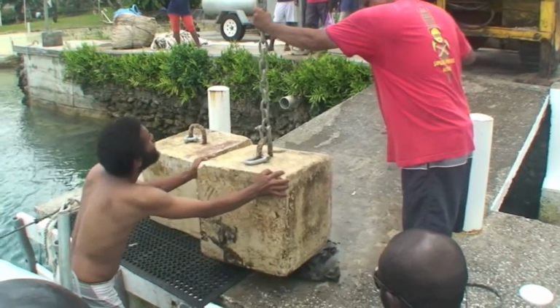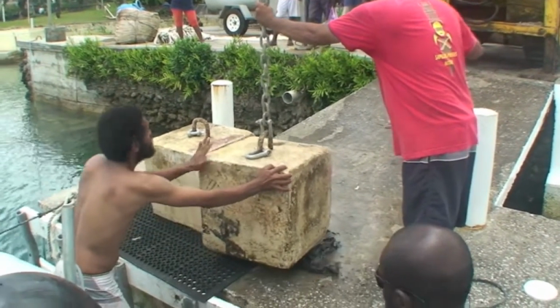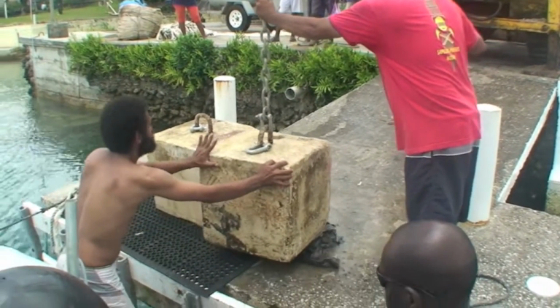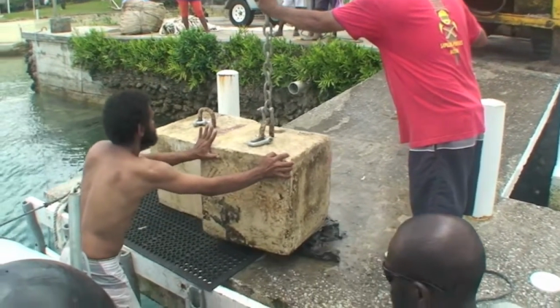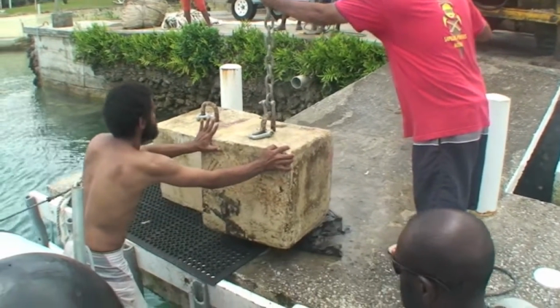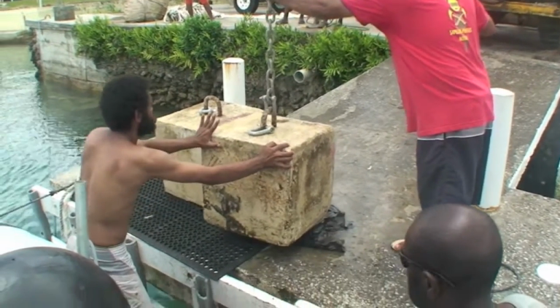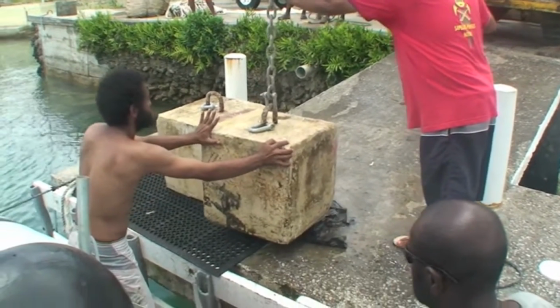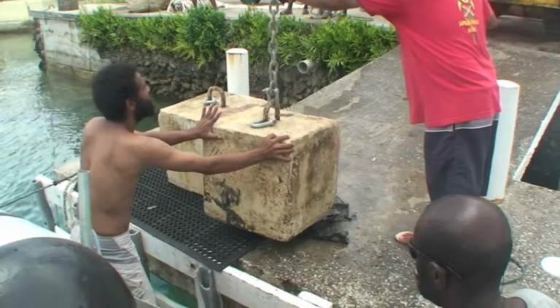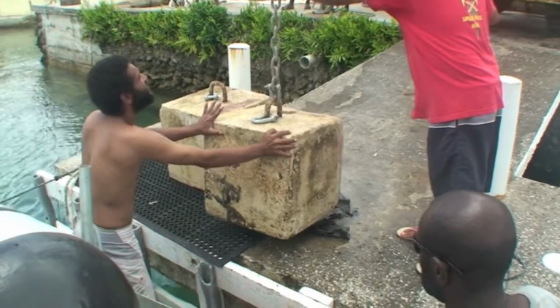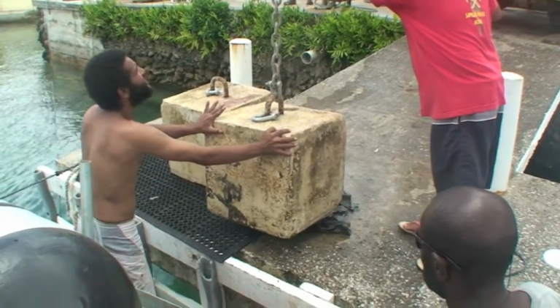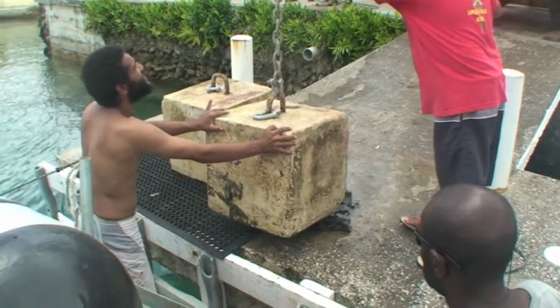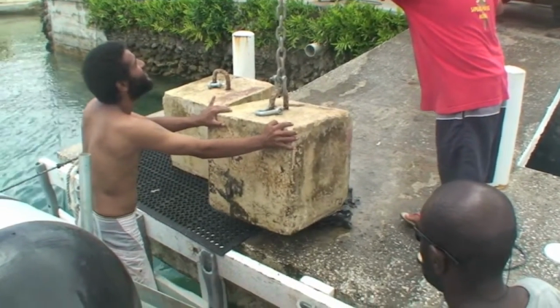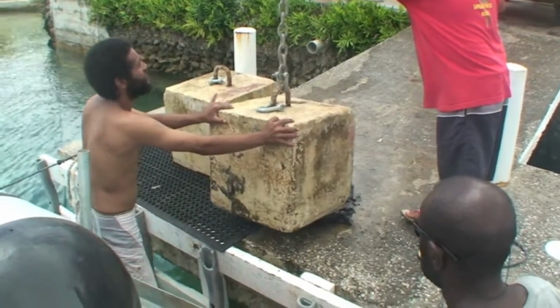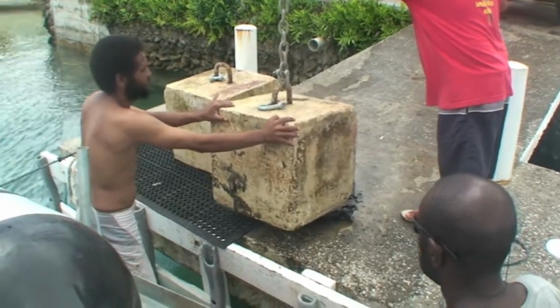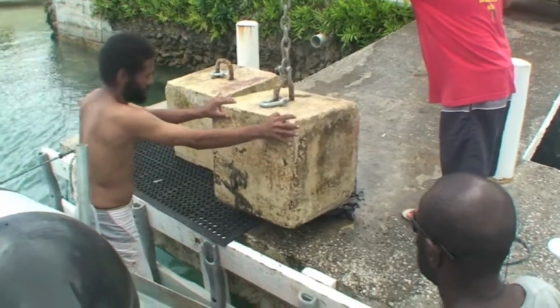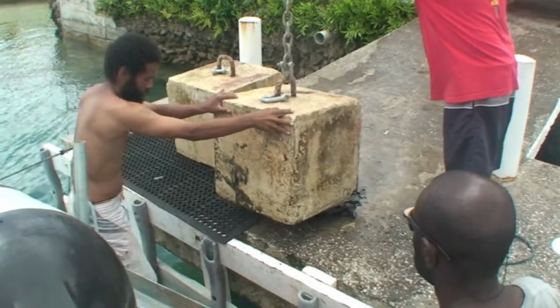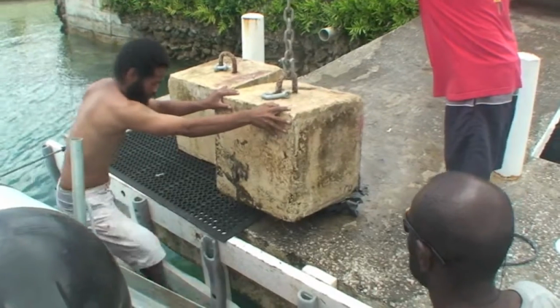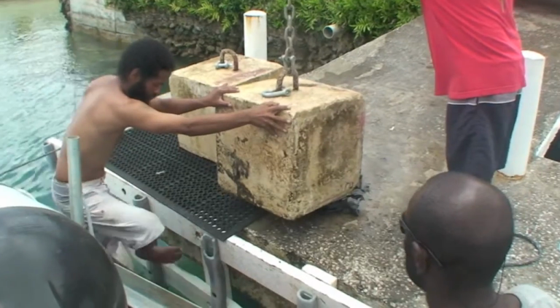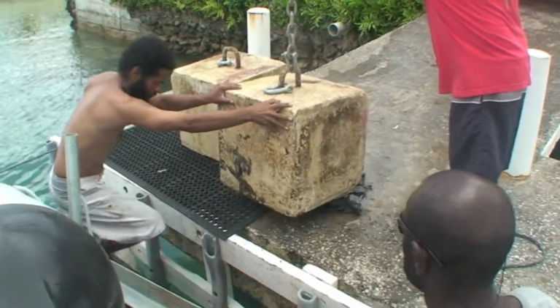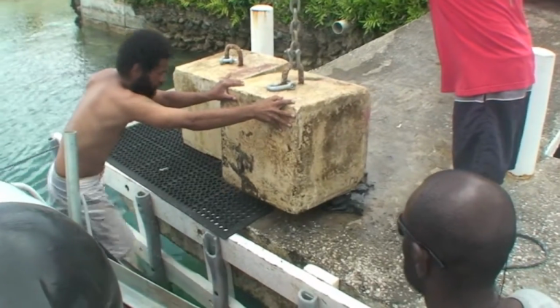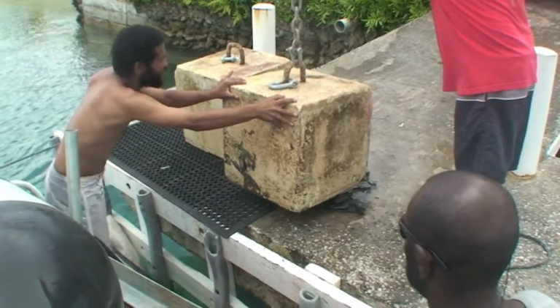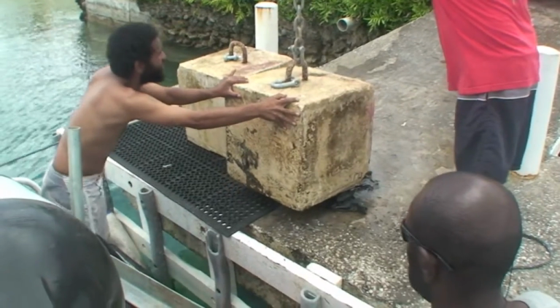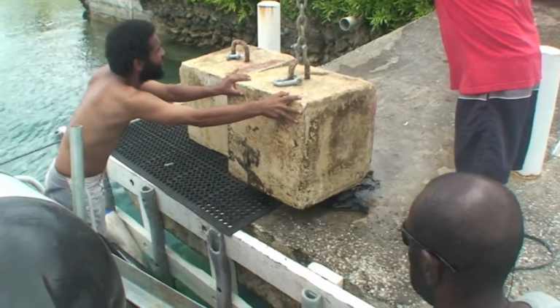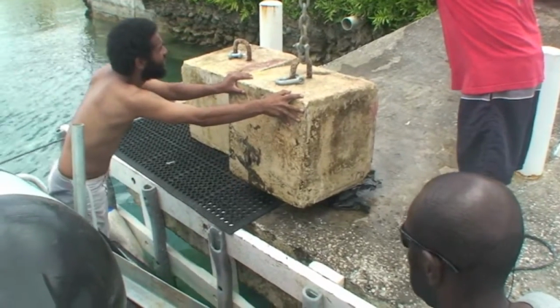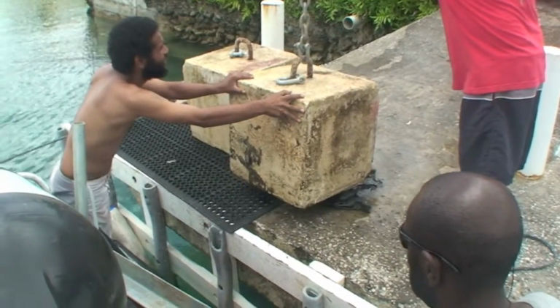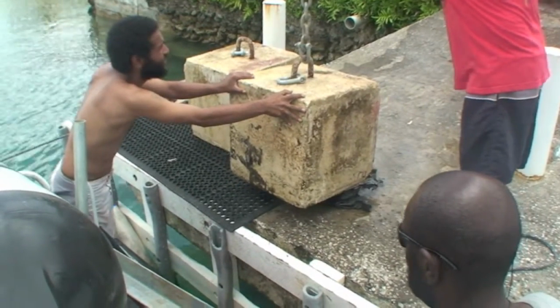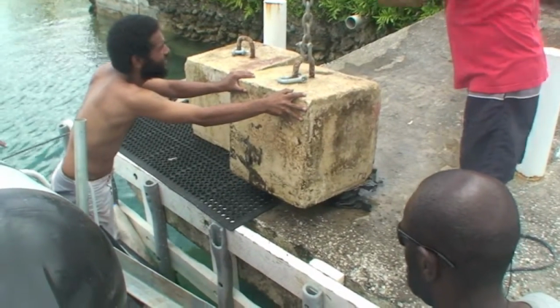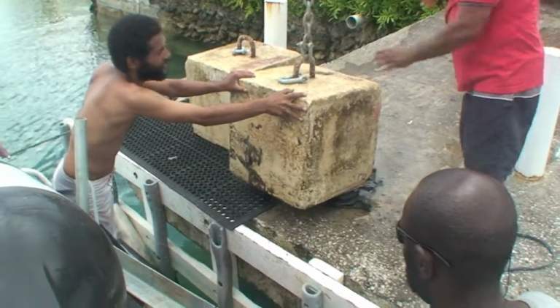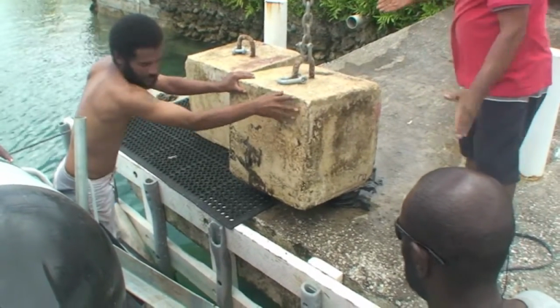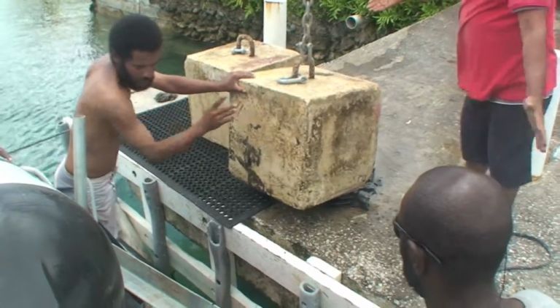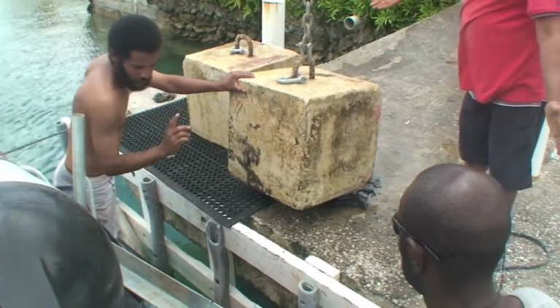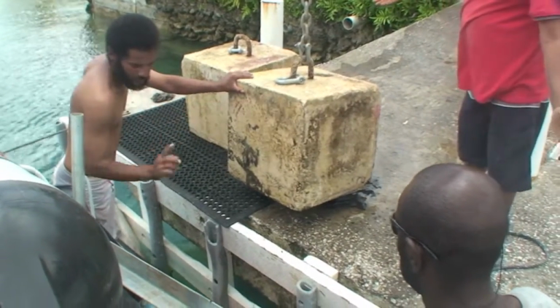Now the aim here is to get these weights into the back of the boat without taking too much paint off.